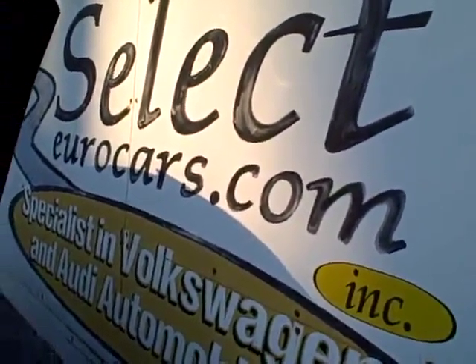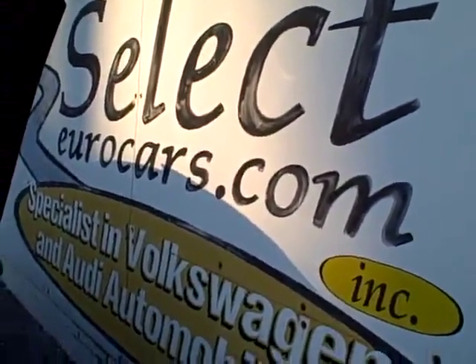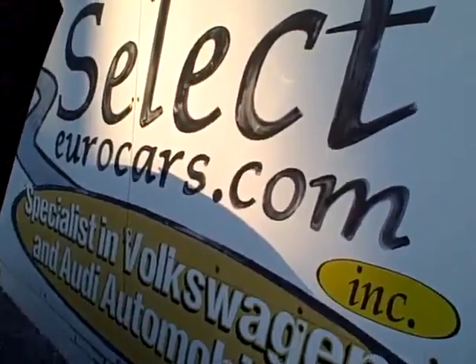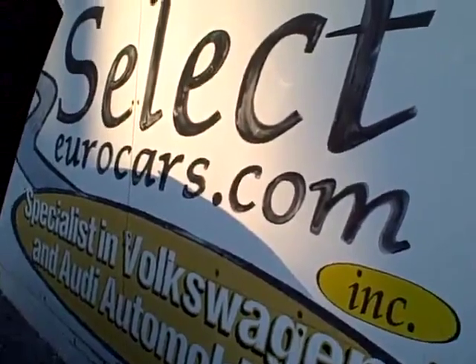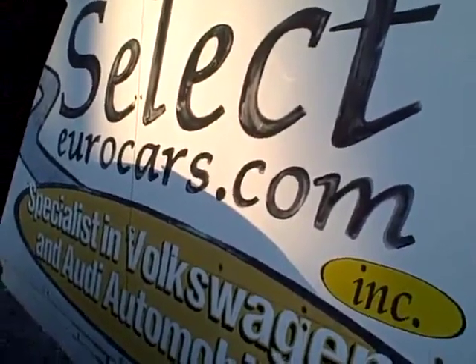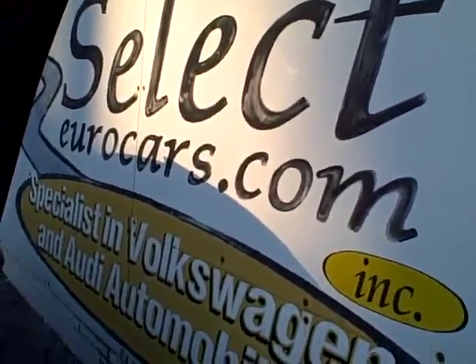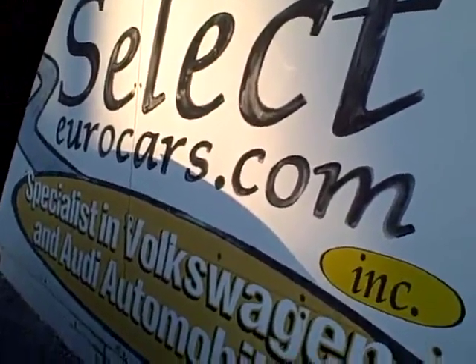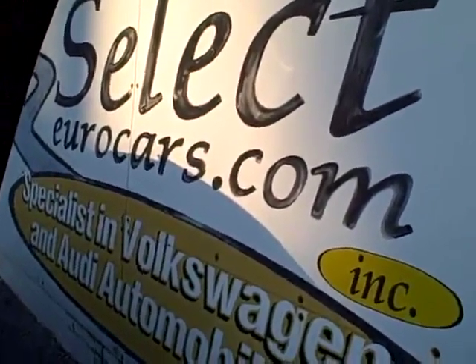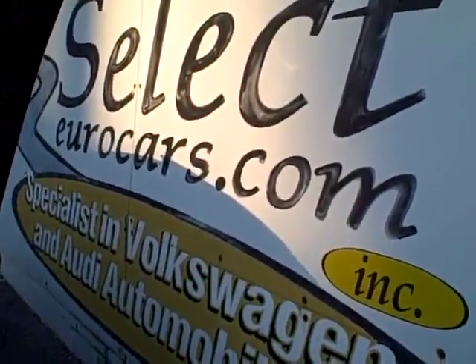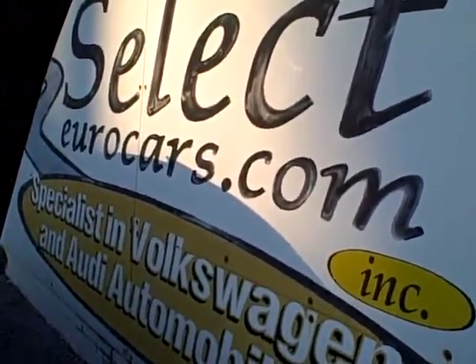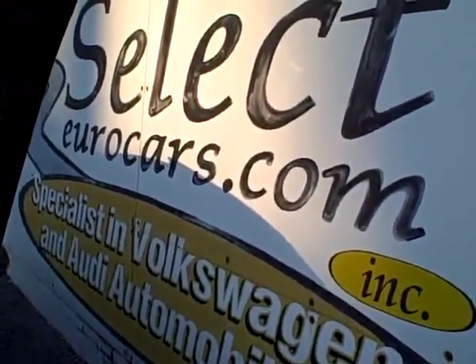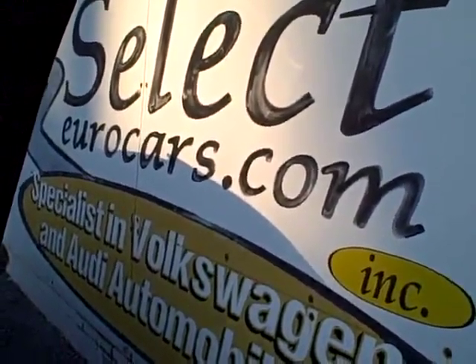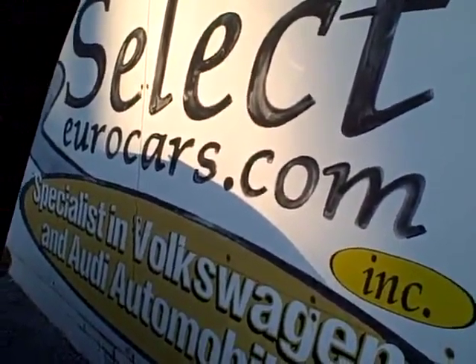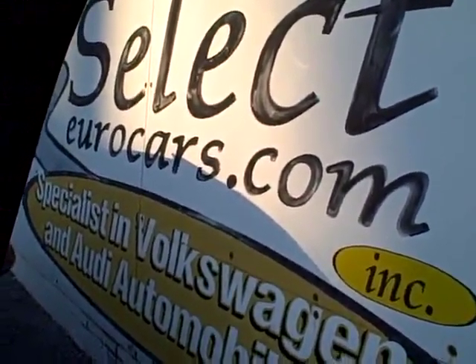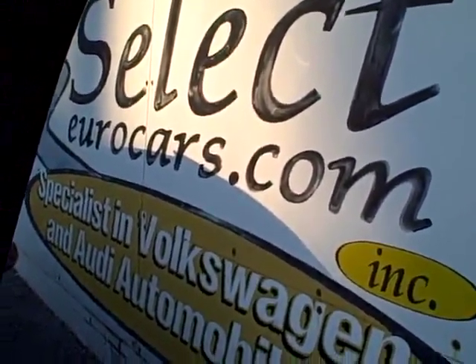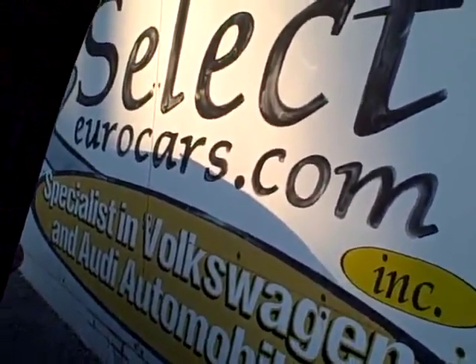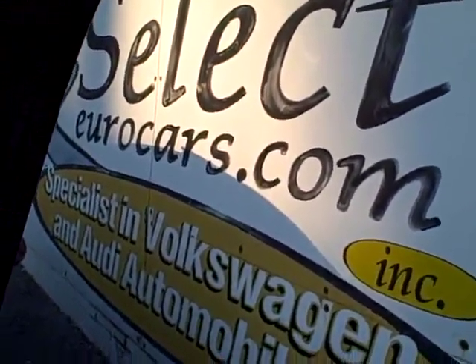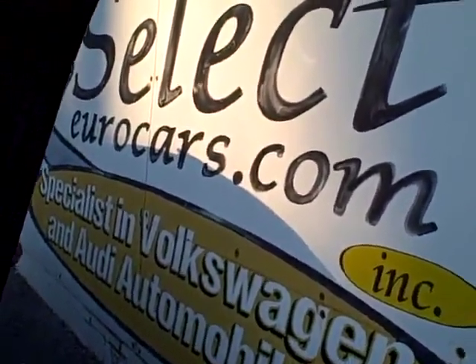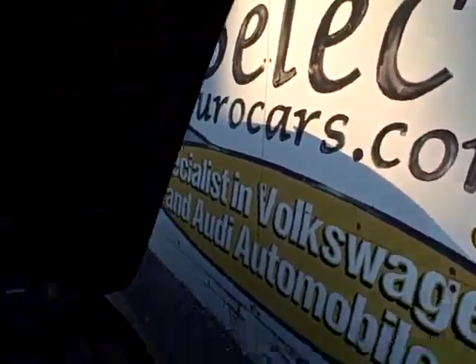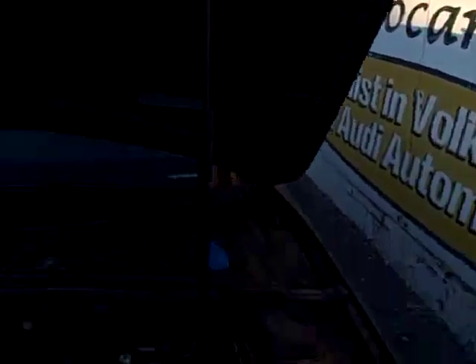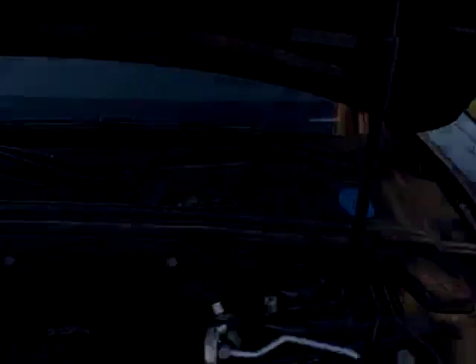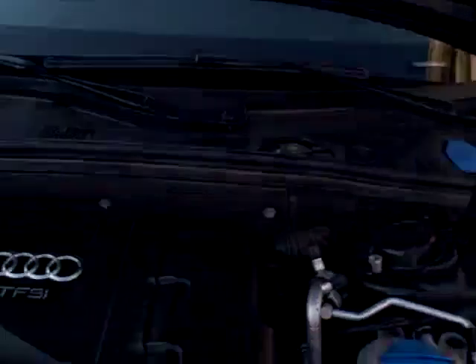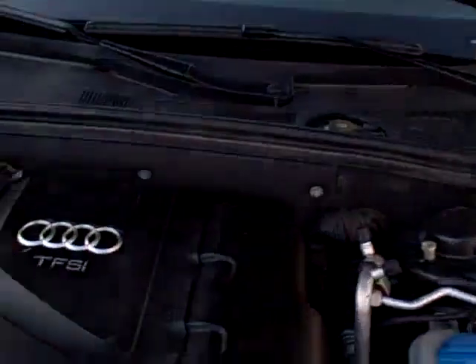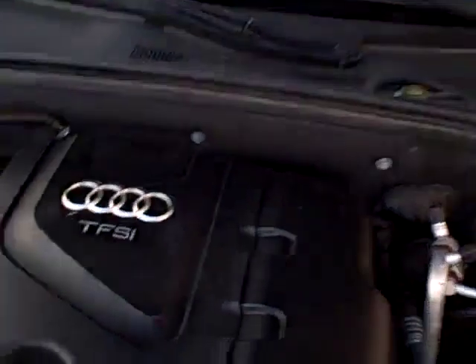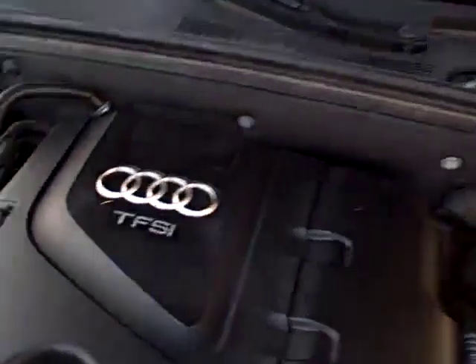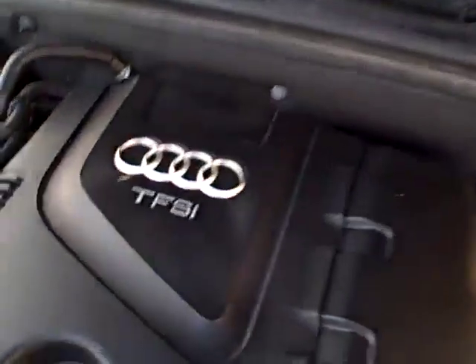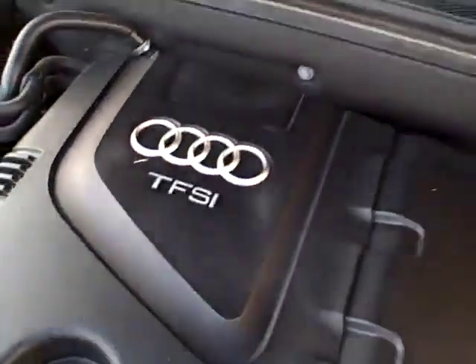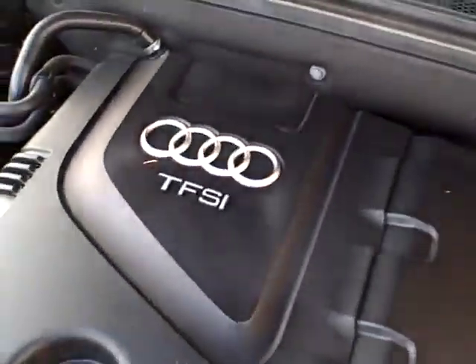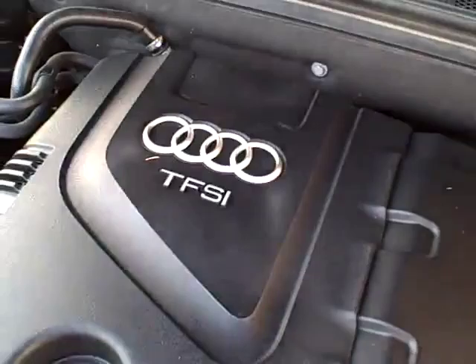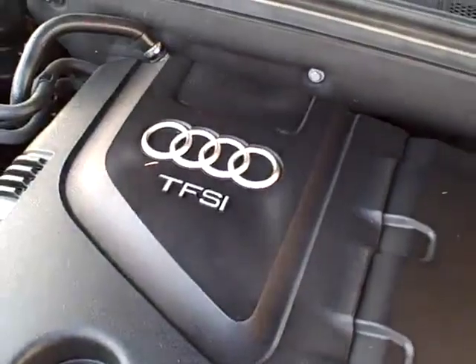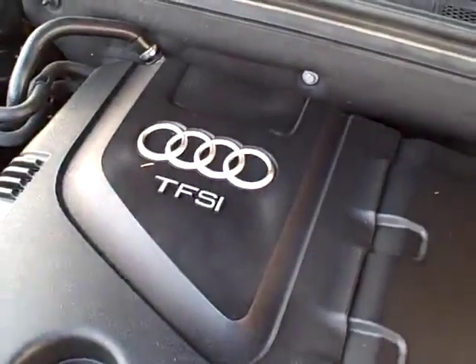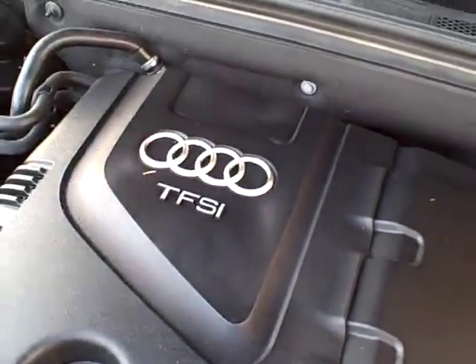That's 100,000 miles on top of what's already on the car — like 170,000. The Alpha Plus. You can read about it on our website.